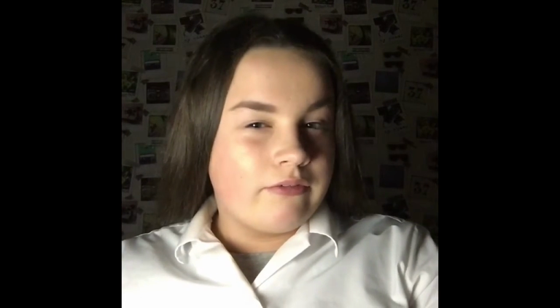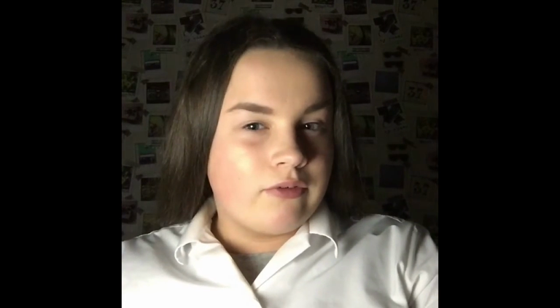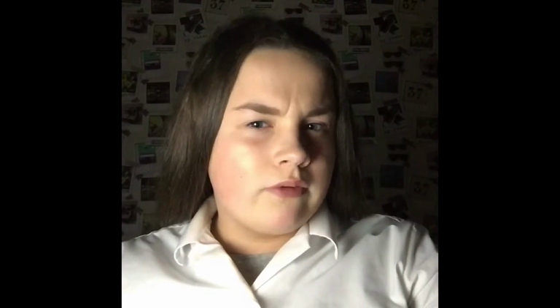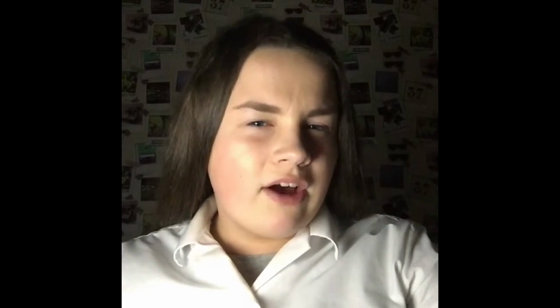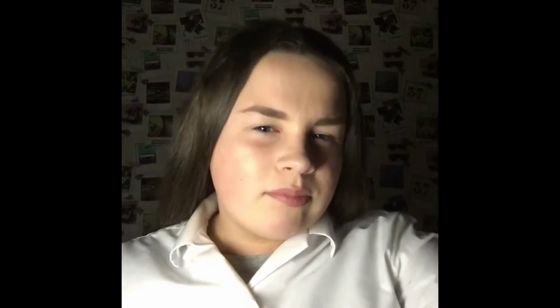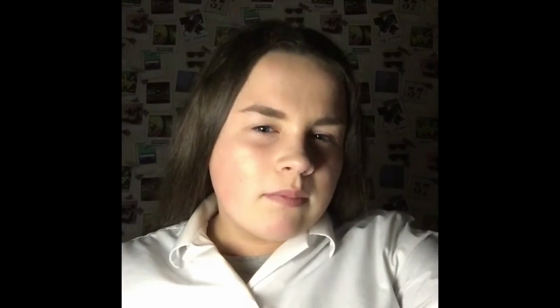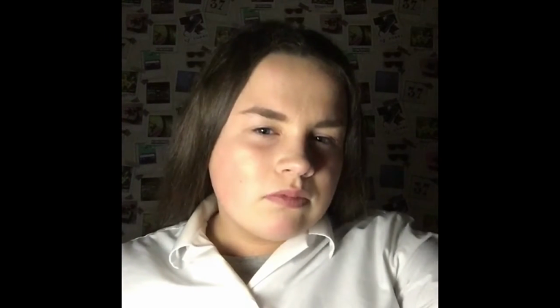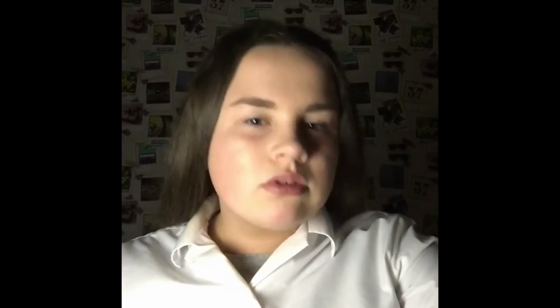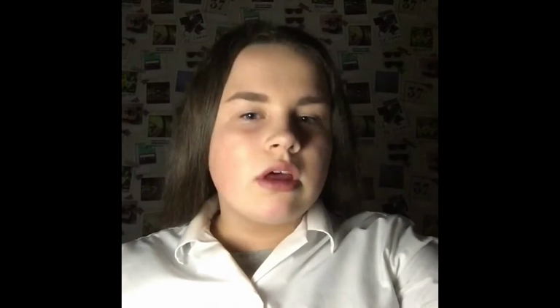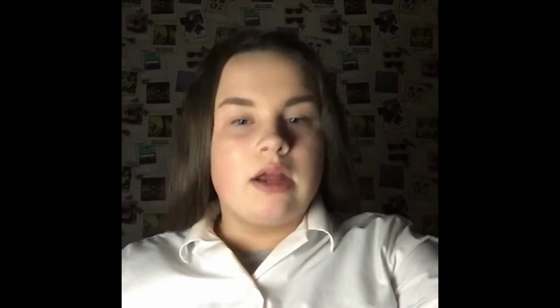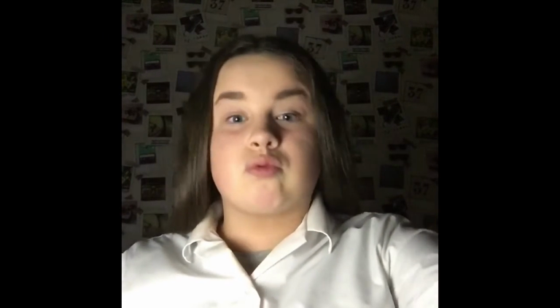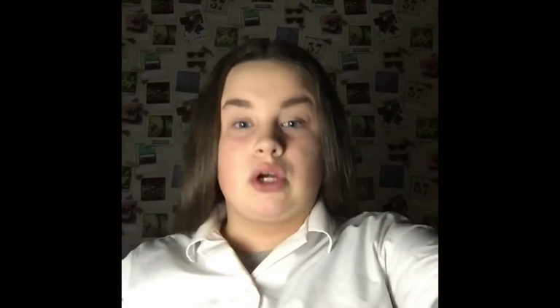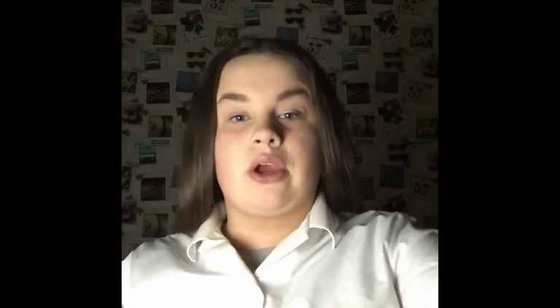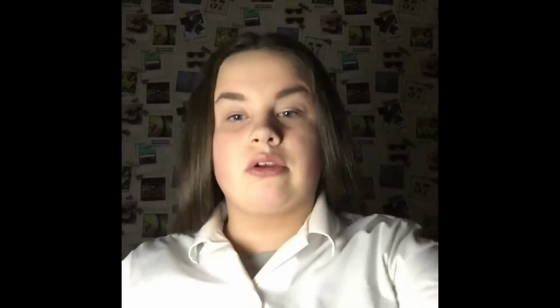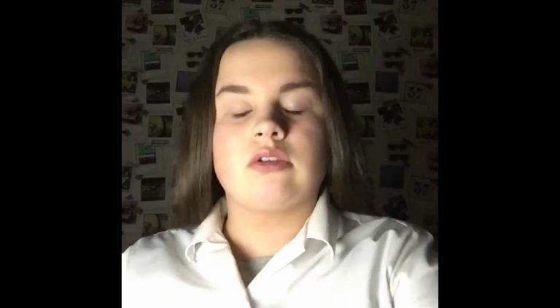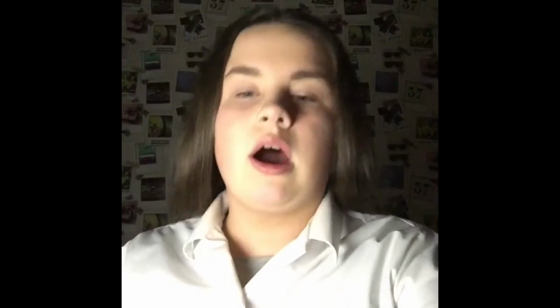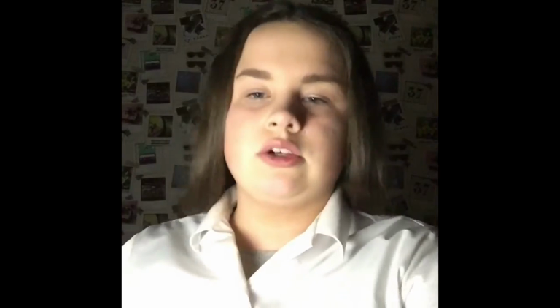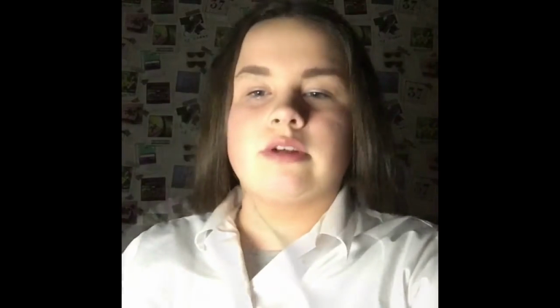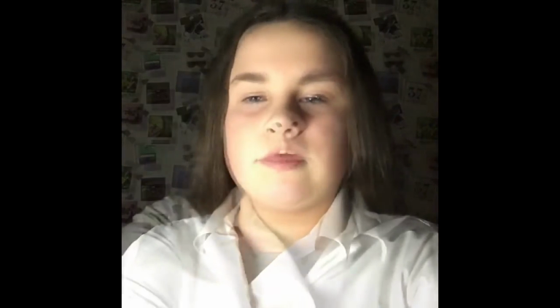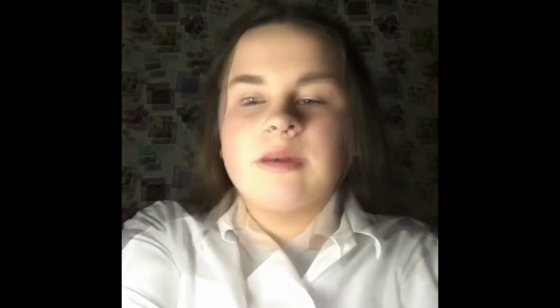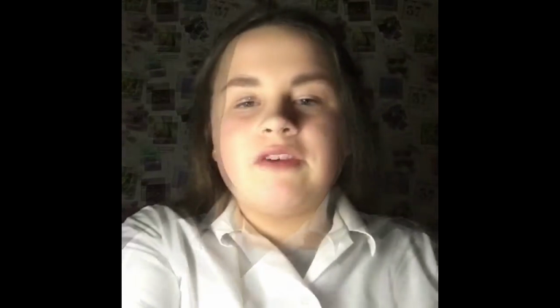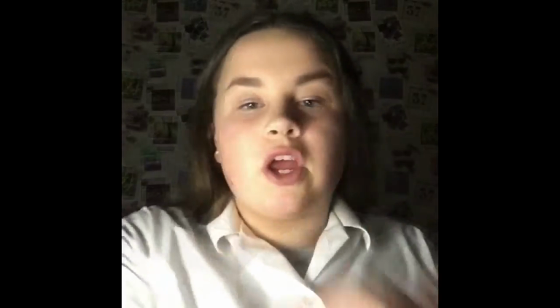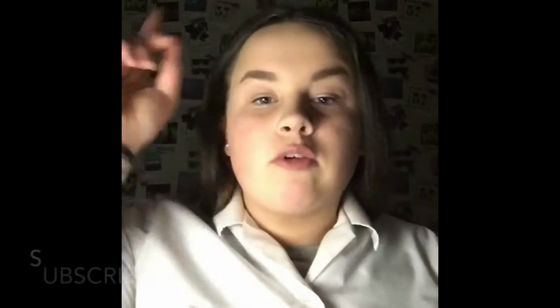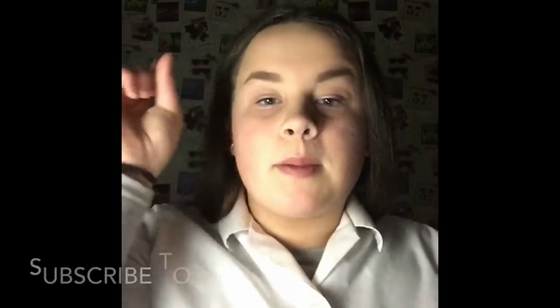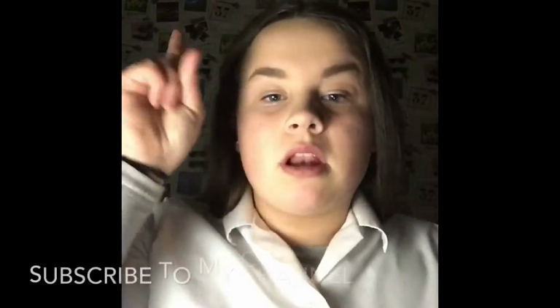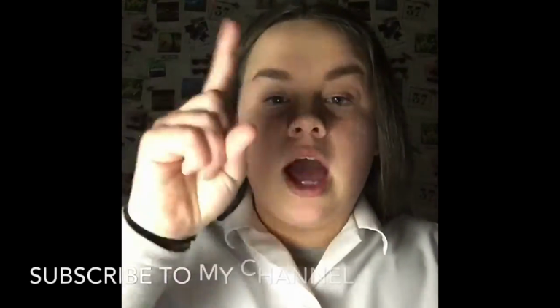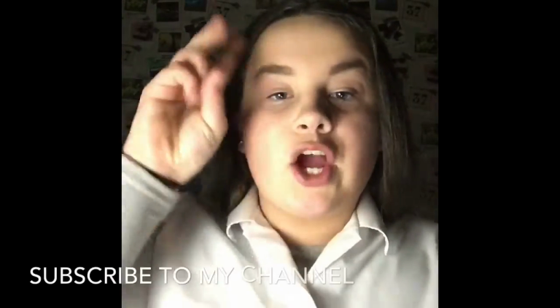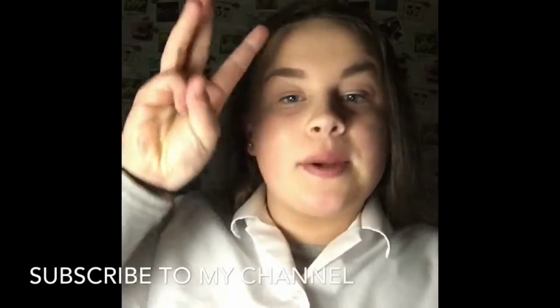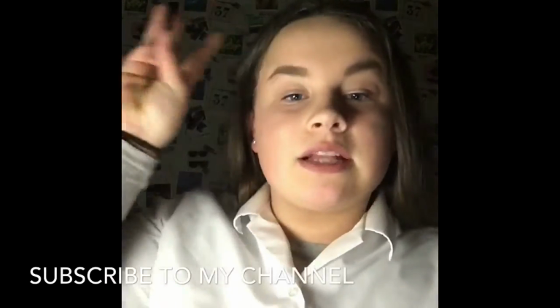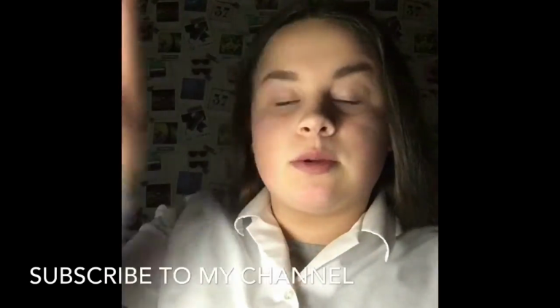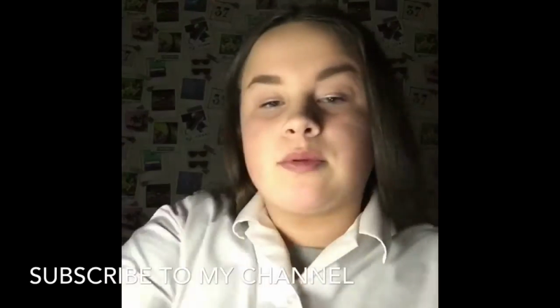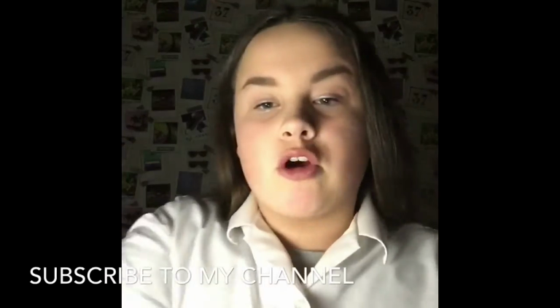So watch my video and remember to like, comment, and subscribe.